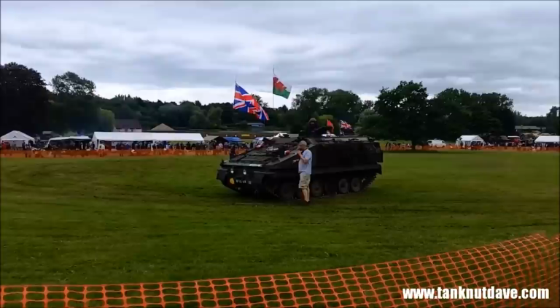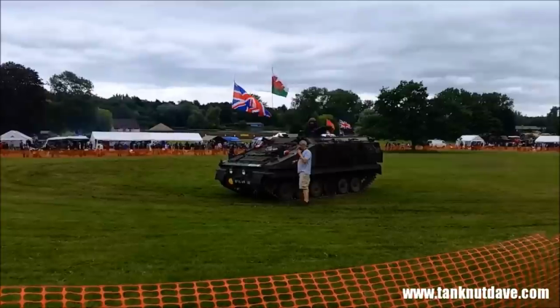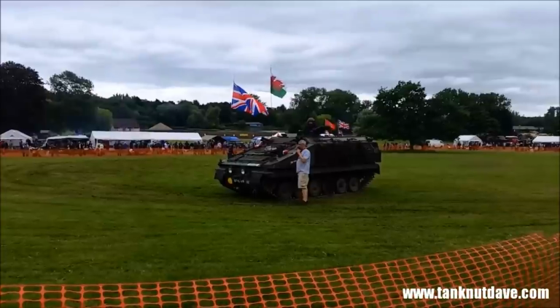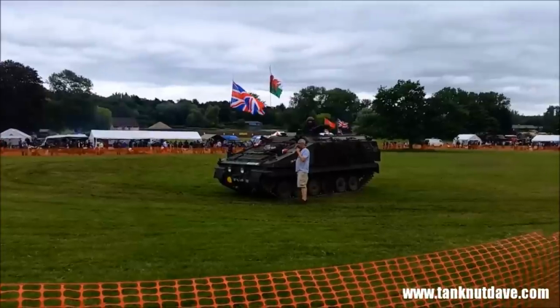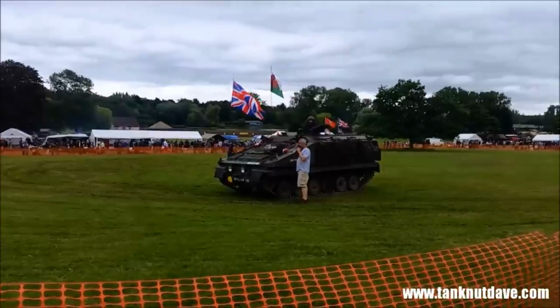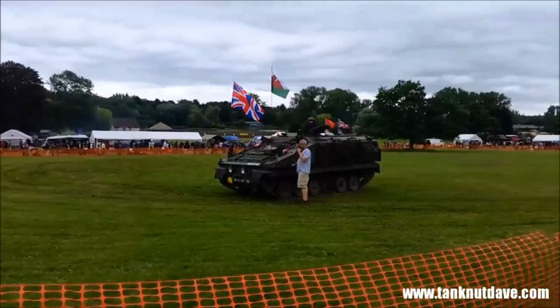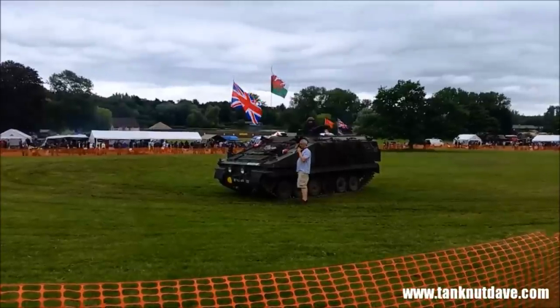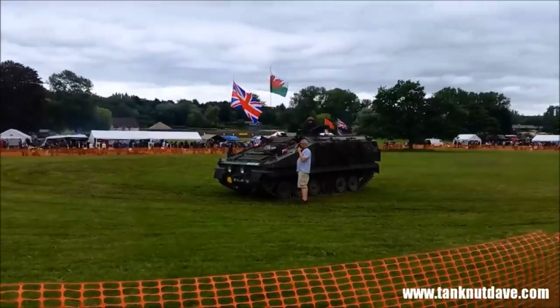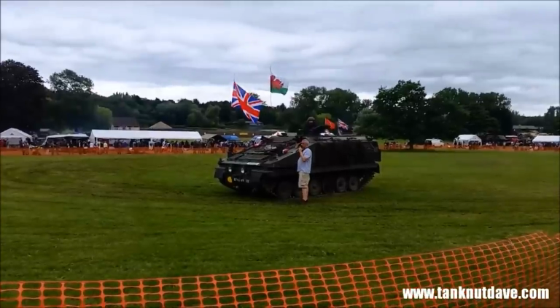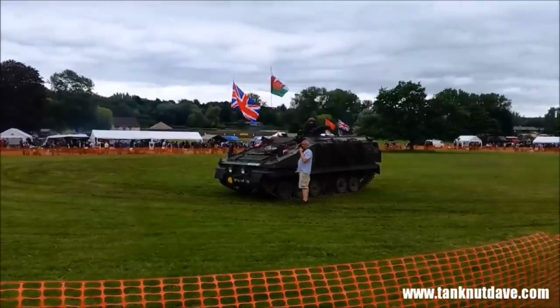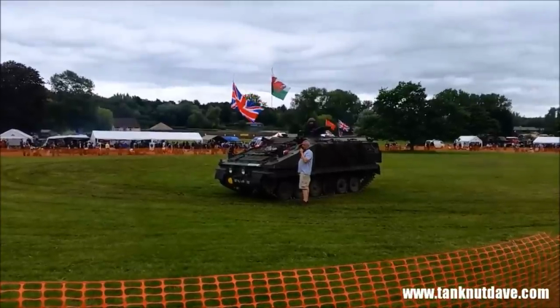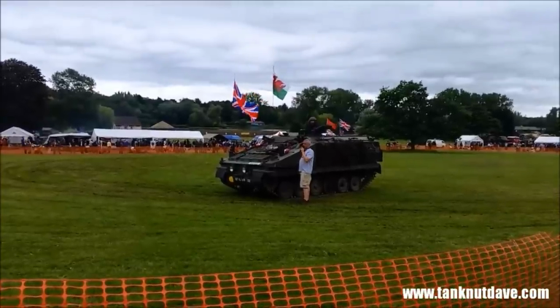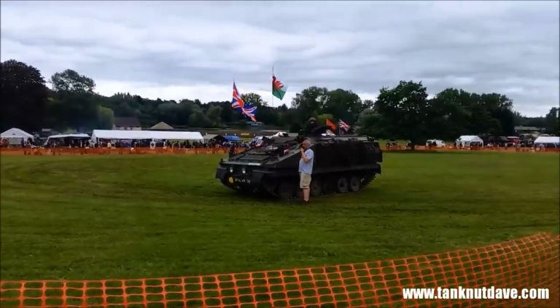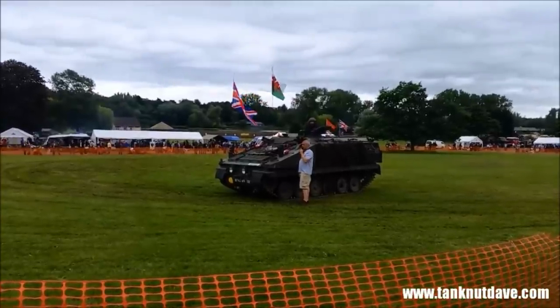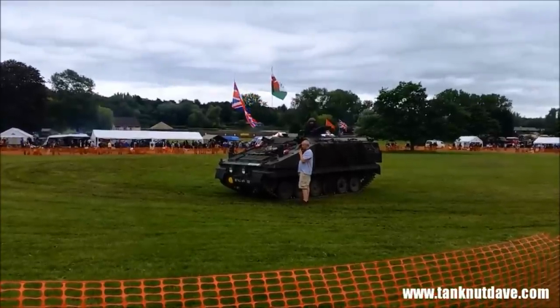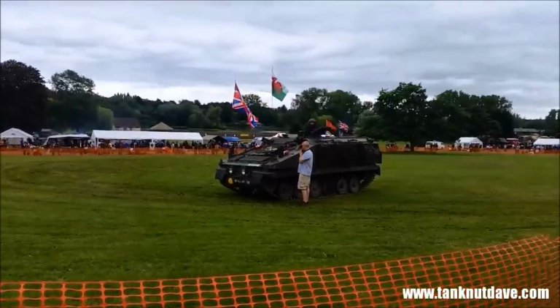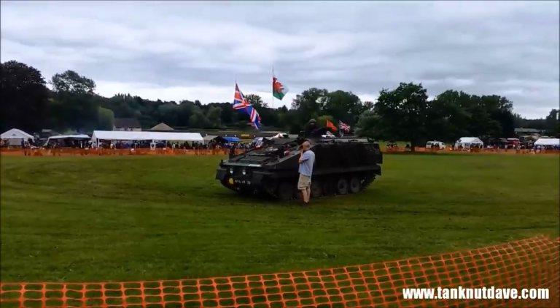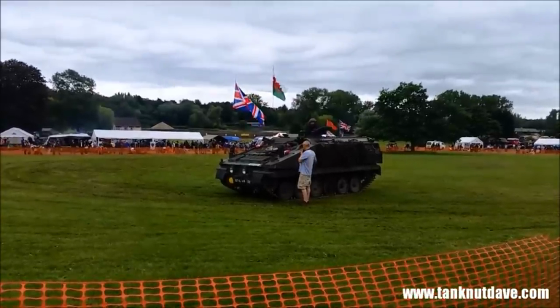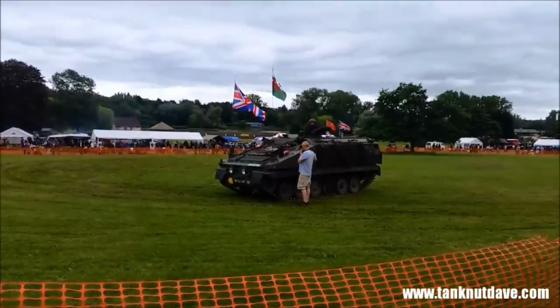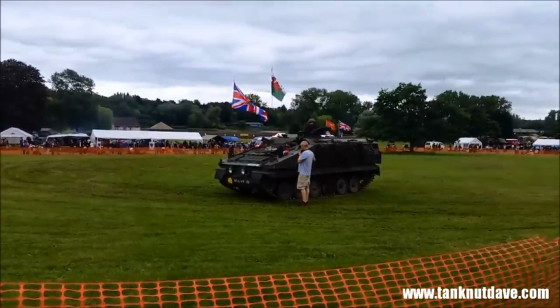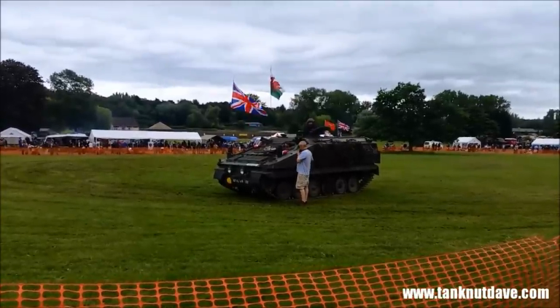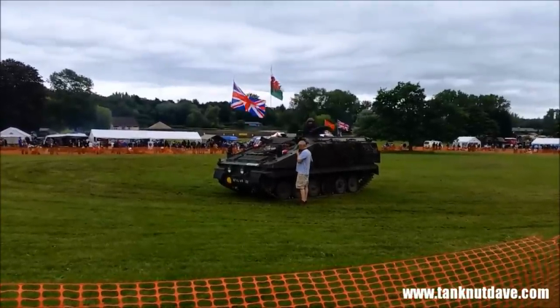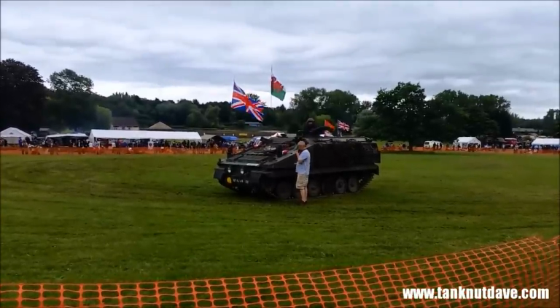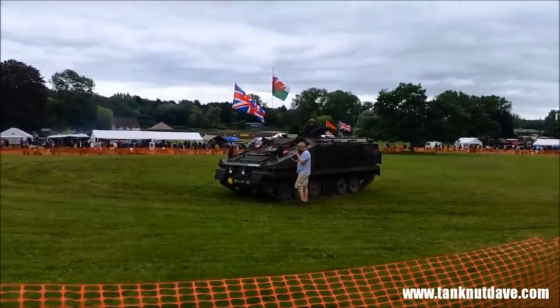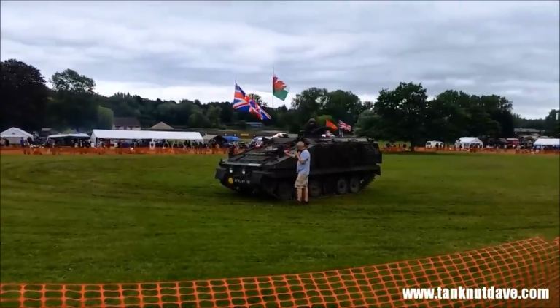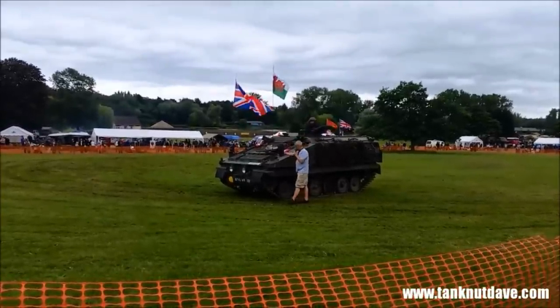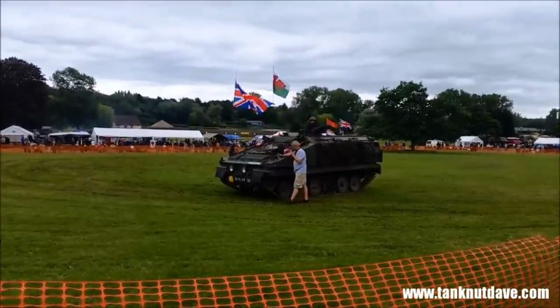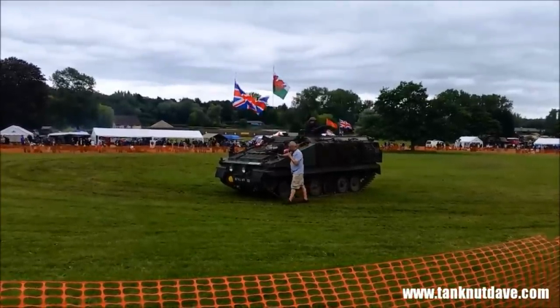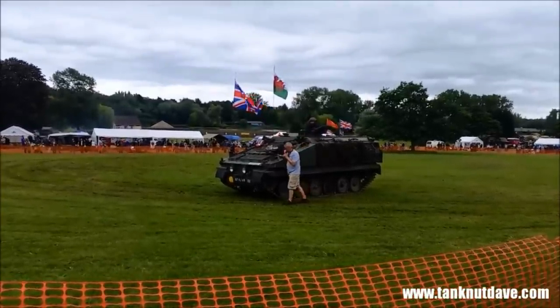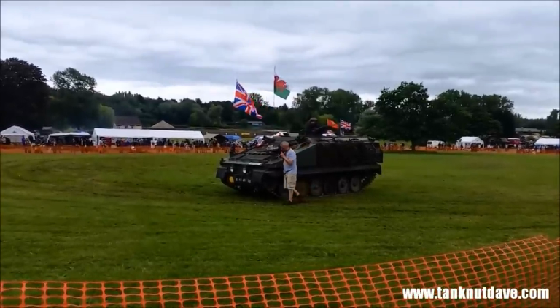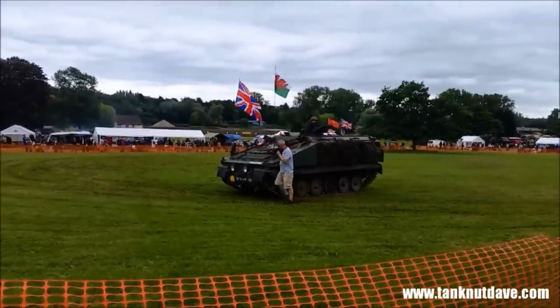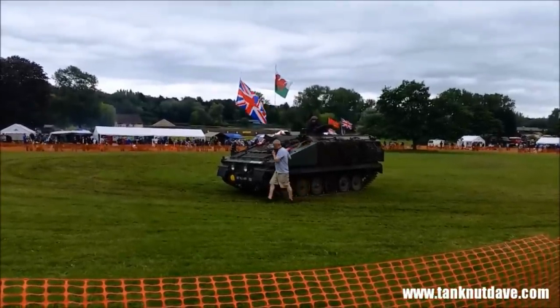Chocolate armour, 7.62mm round protection on the side, and 50 cal over the front.